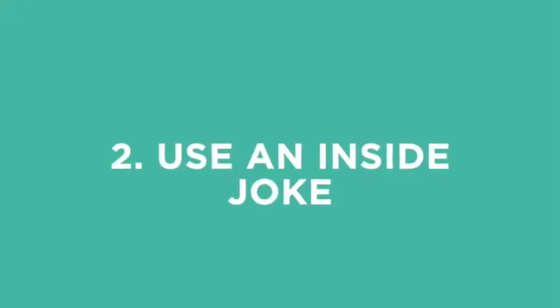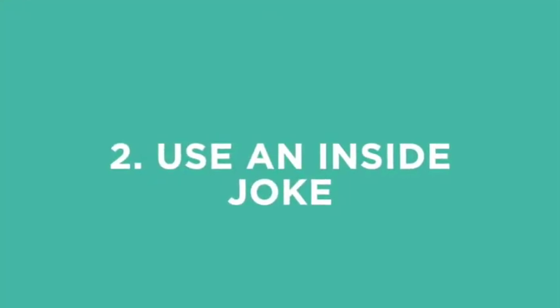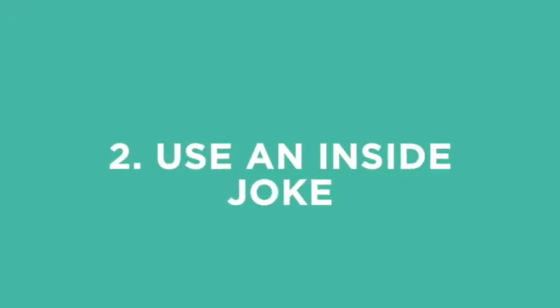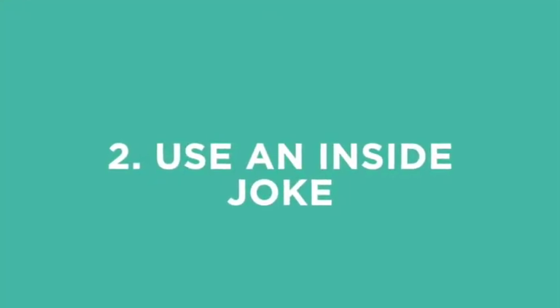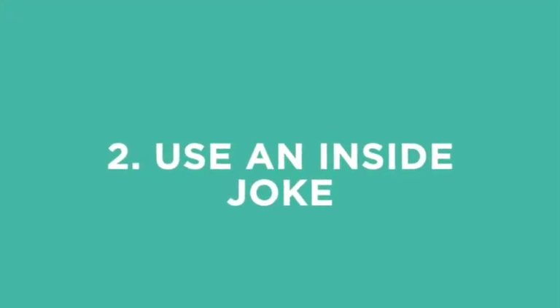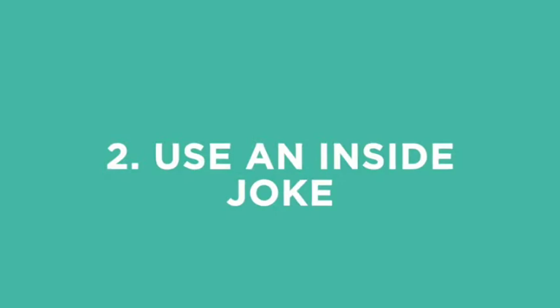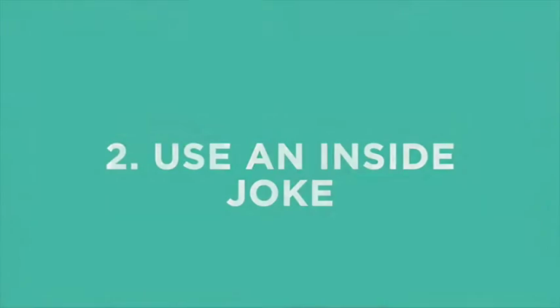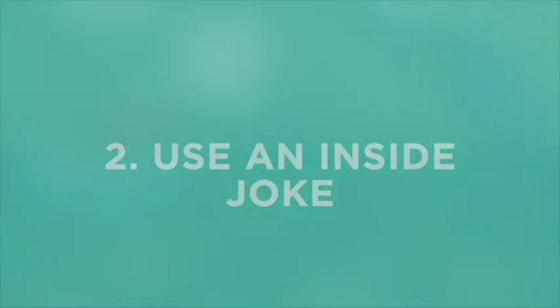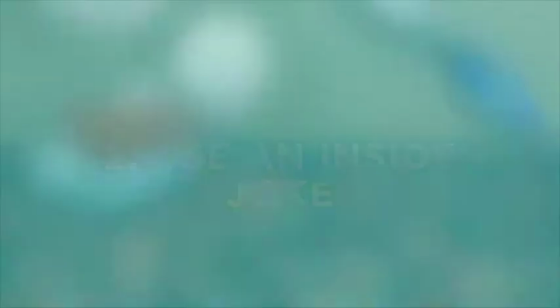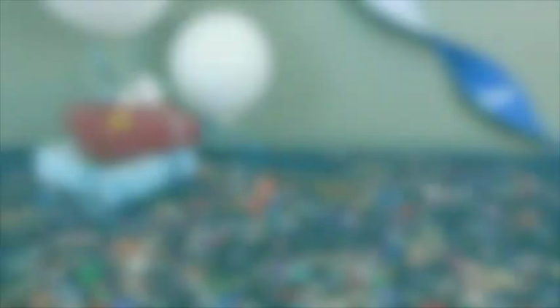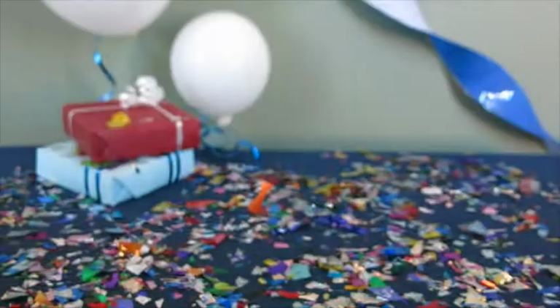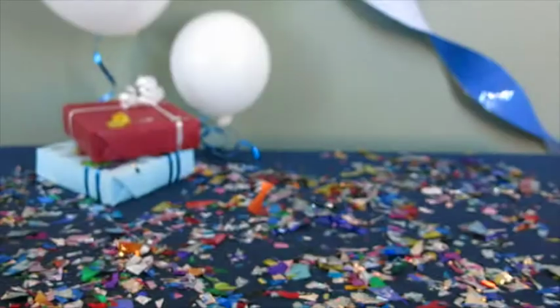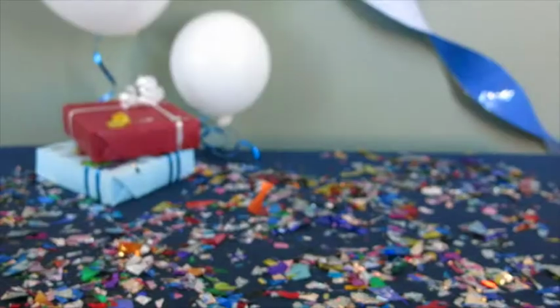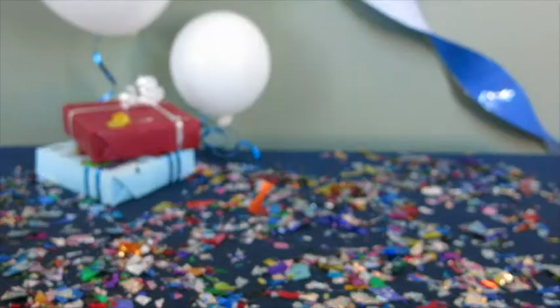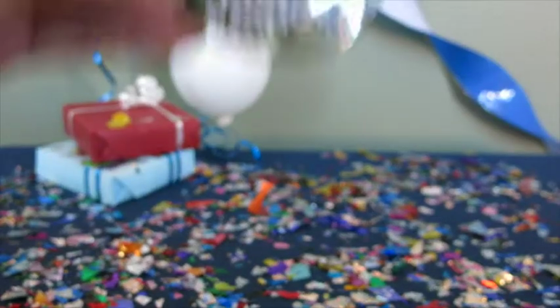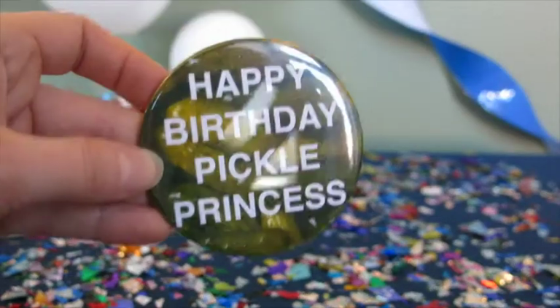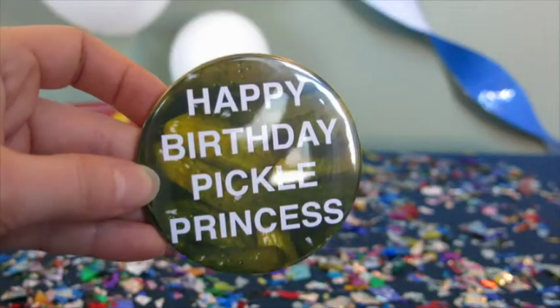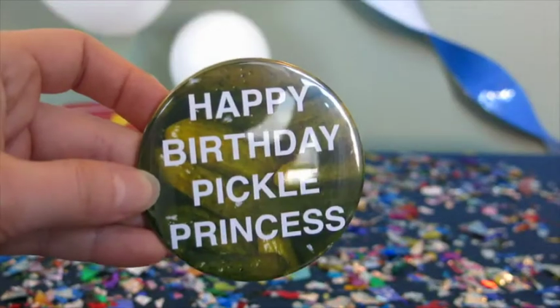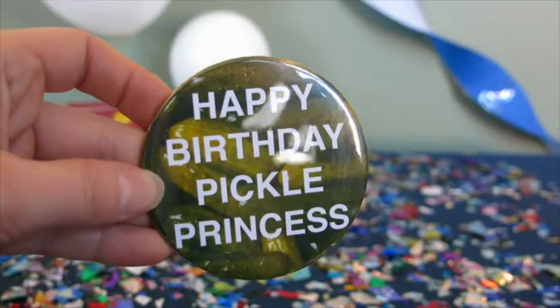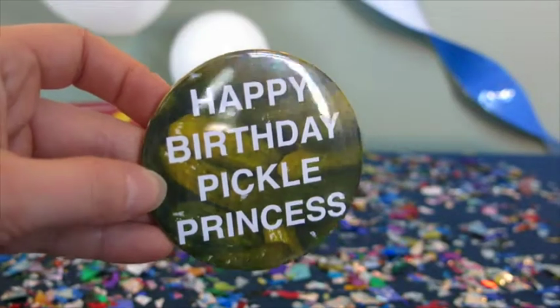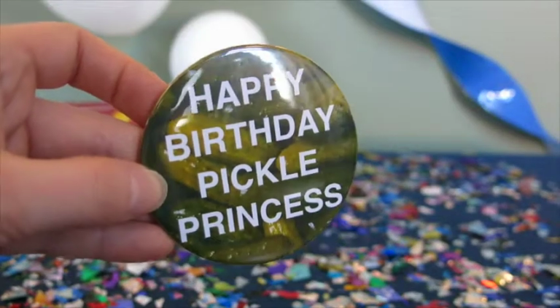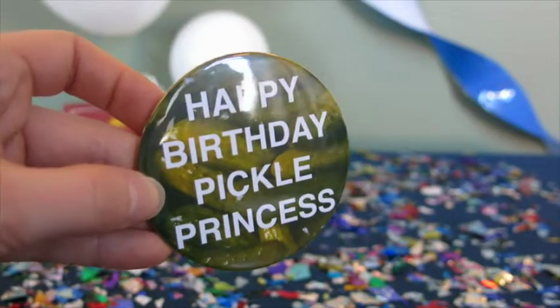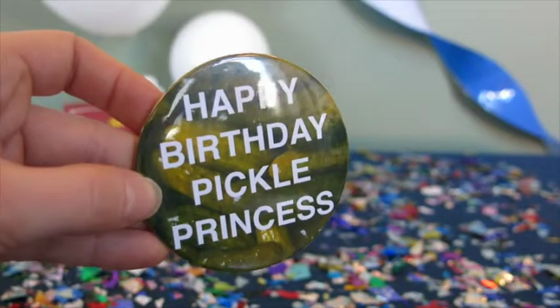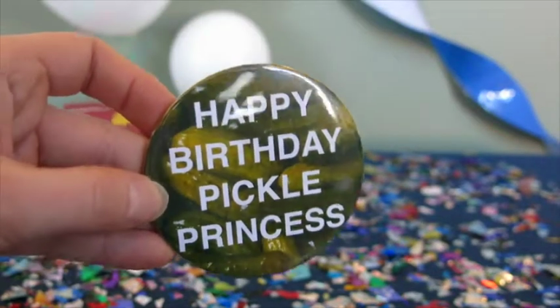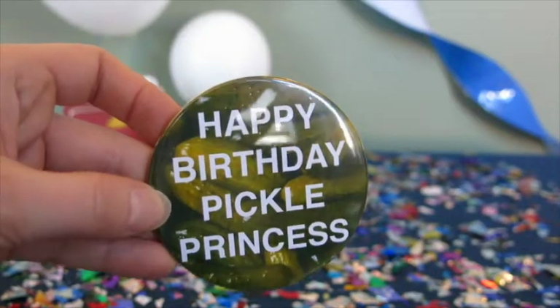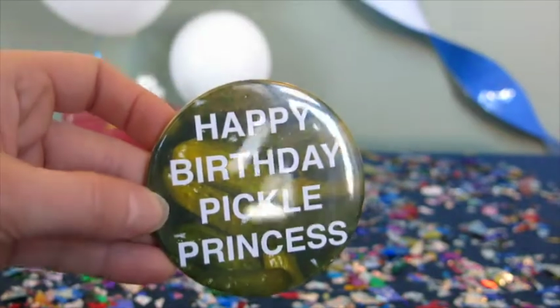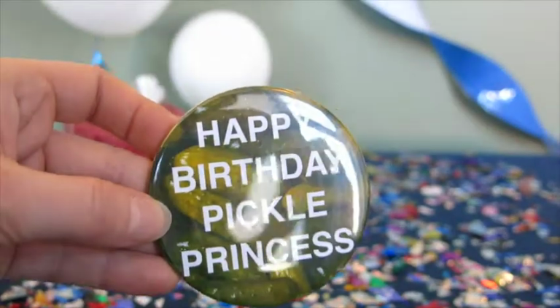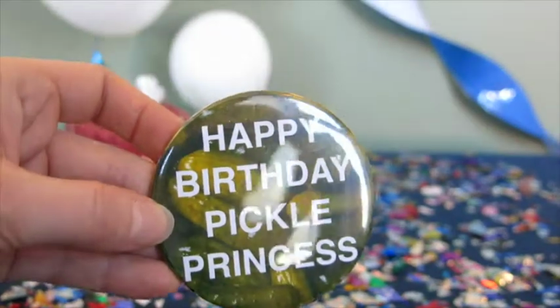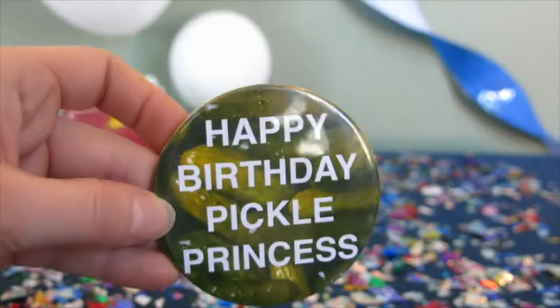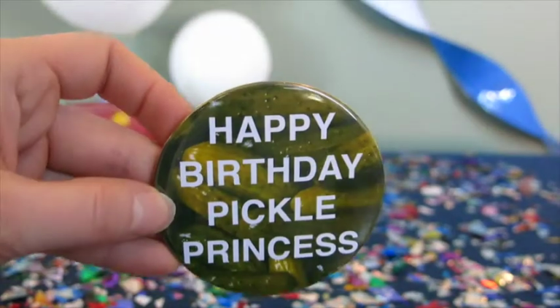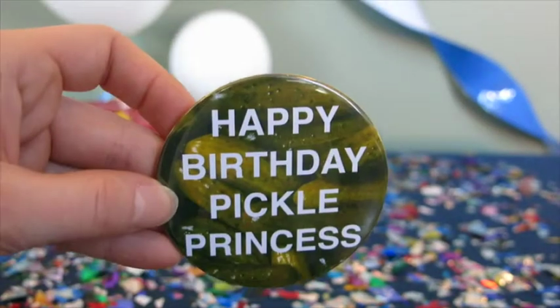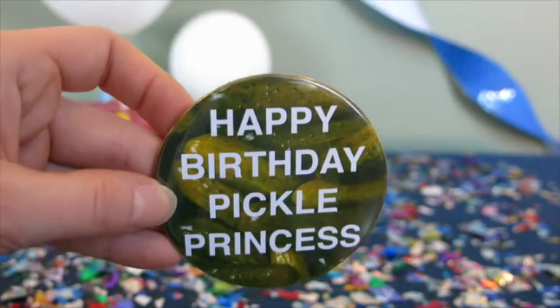Personalize the pin so that only those in the know will get it. Happy birthday, pickle princess!